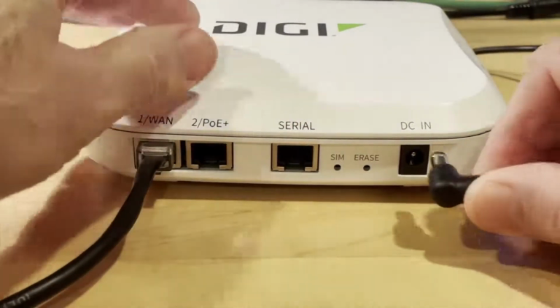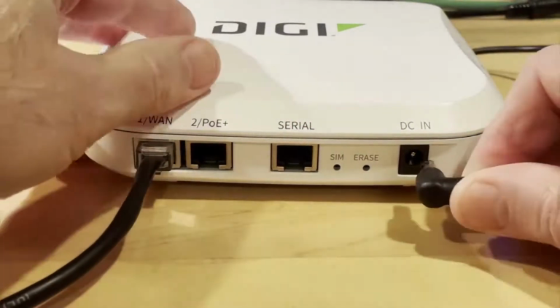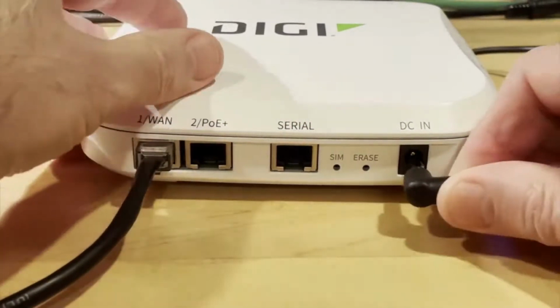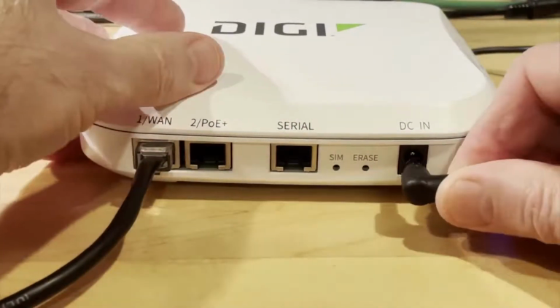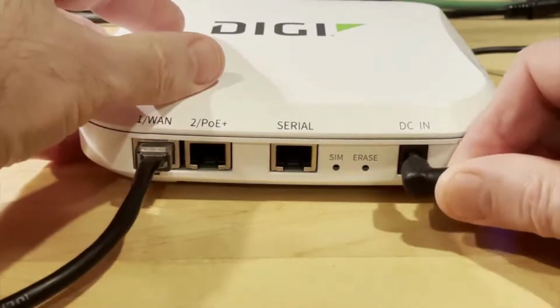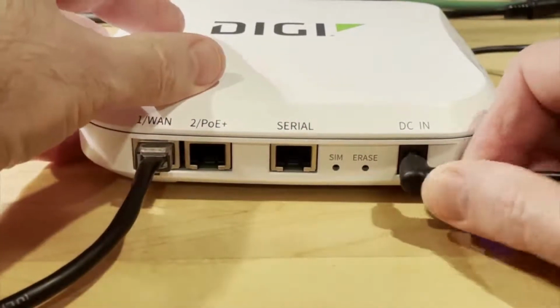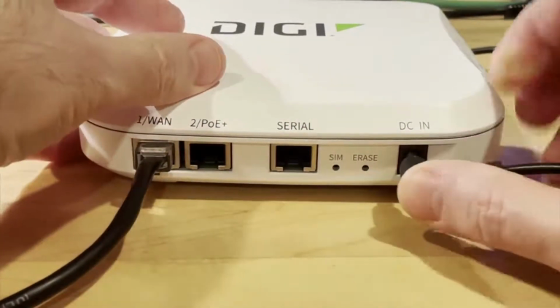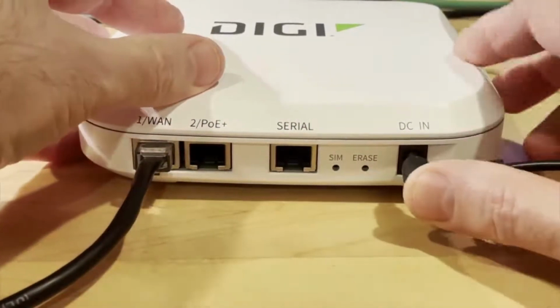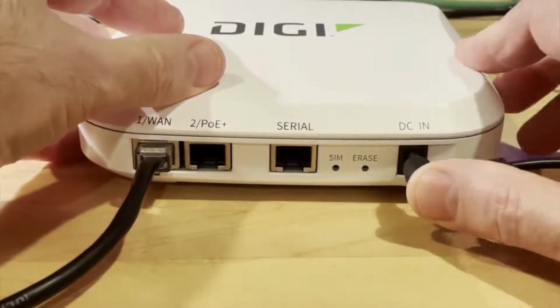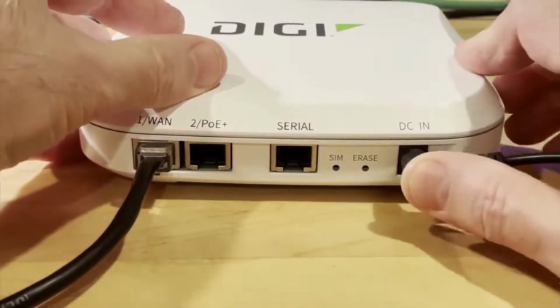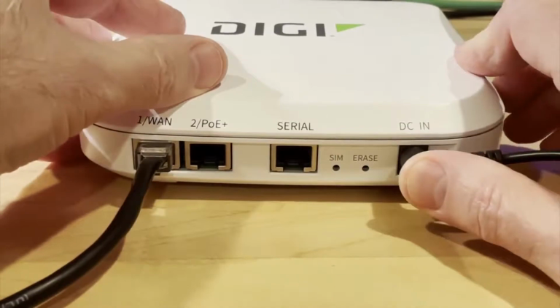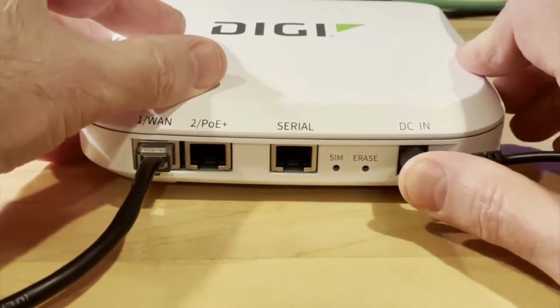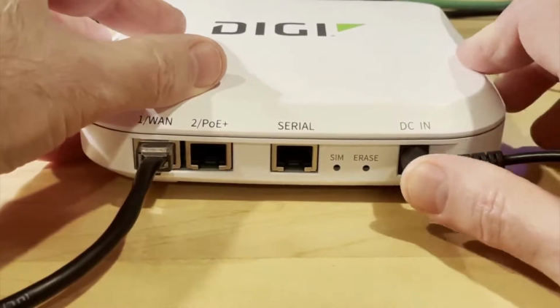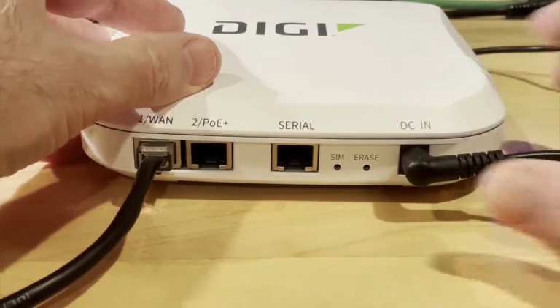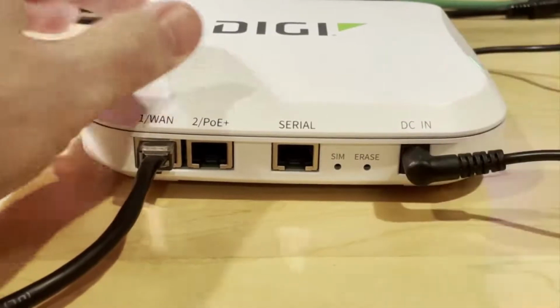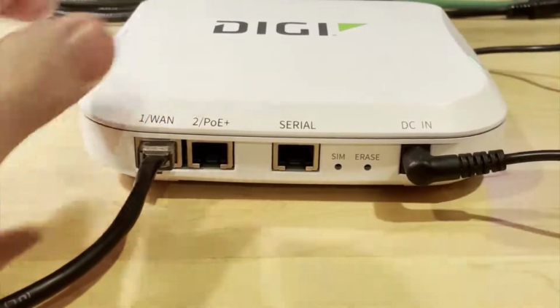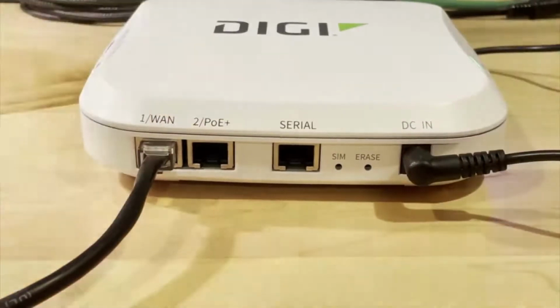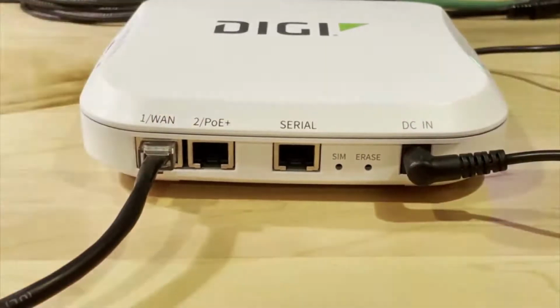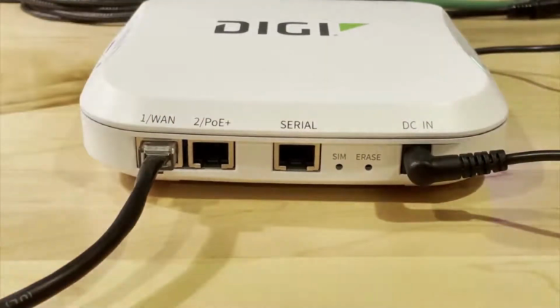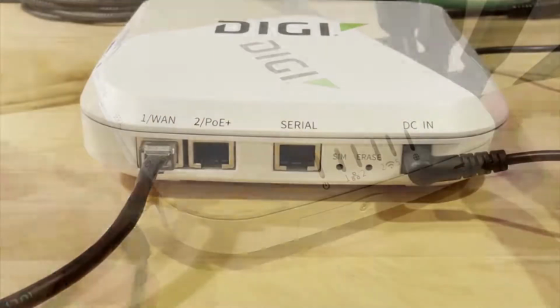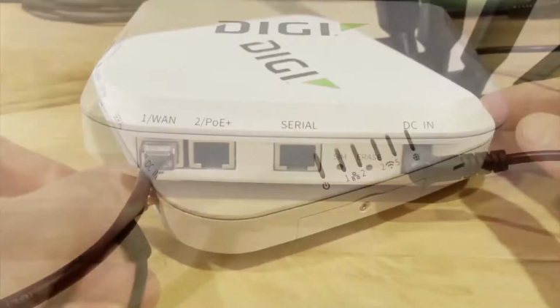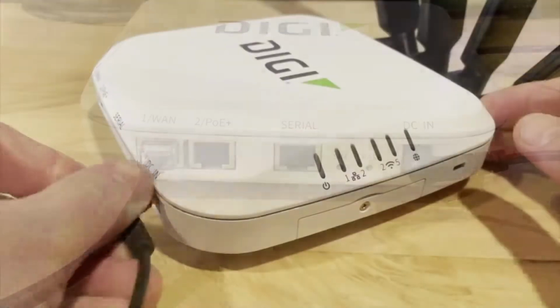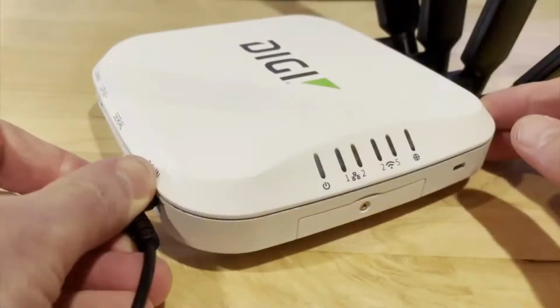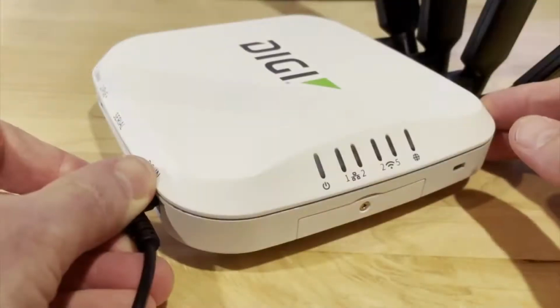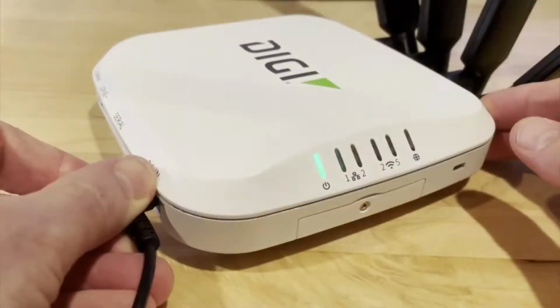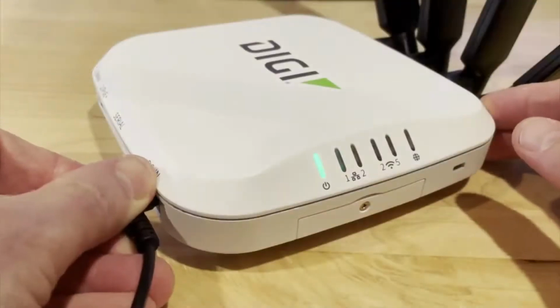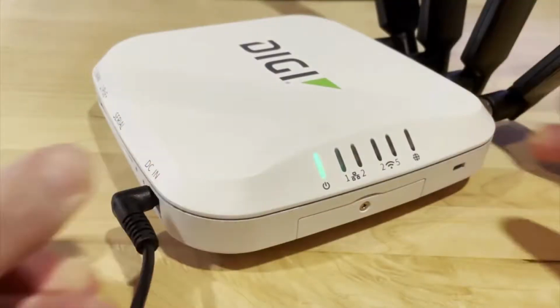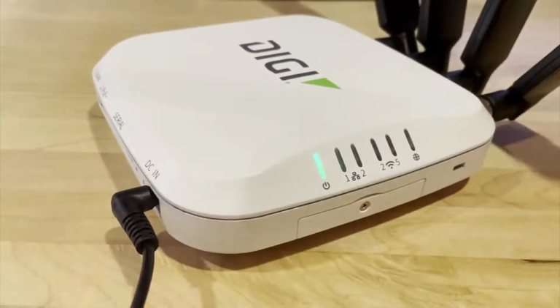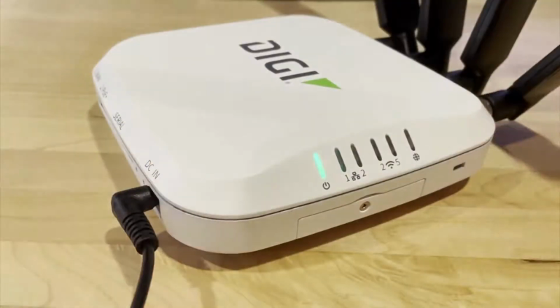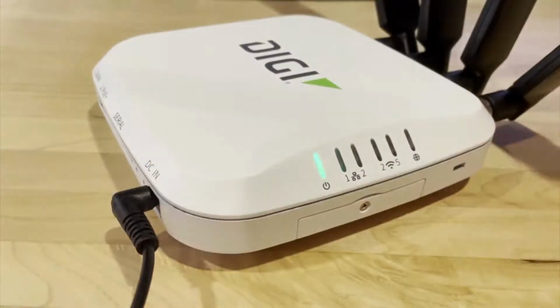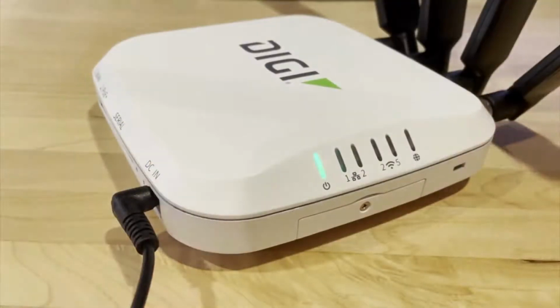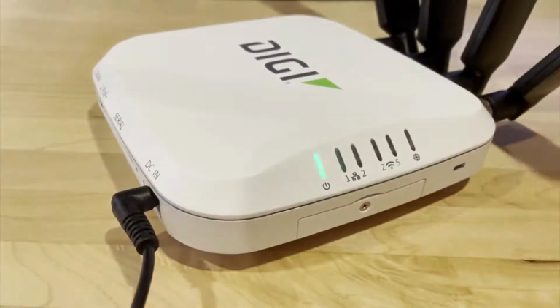Plug in the power cord. The router will start up and attempt to connect to the Internet.